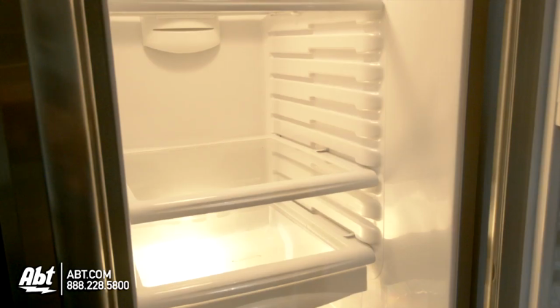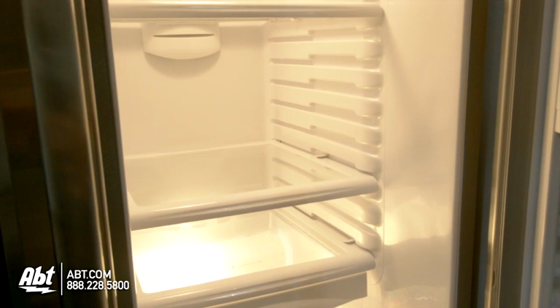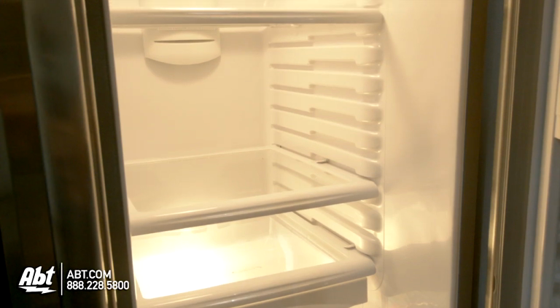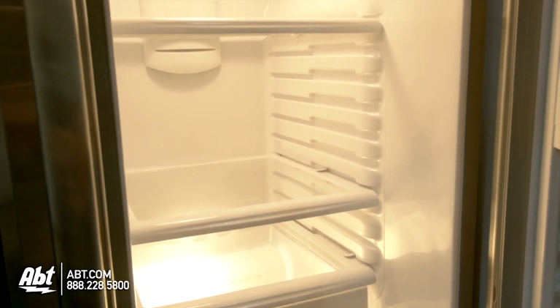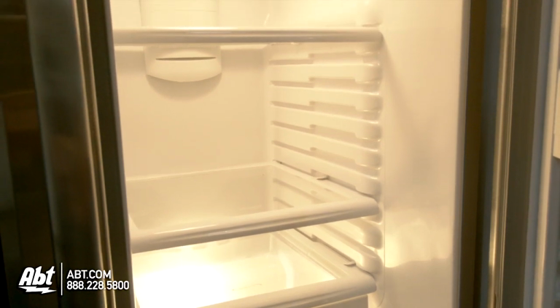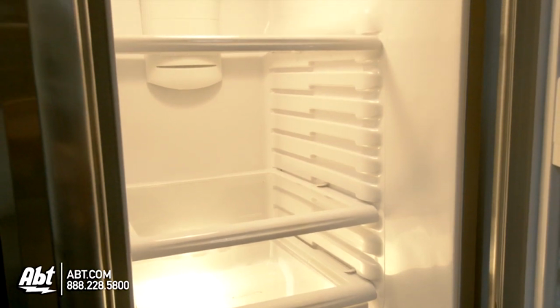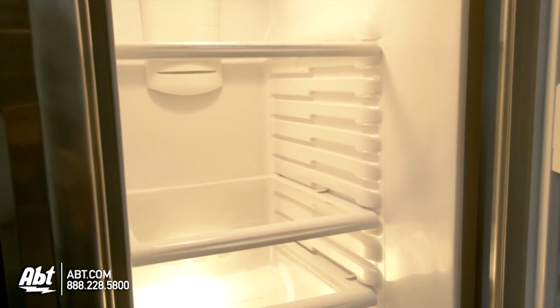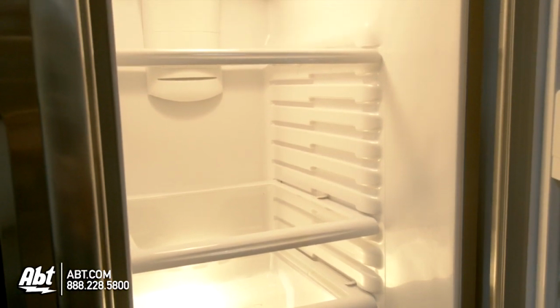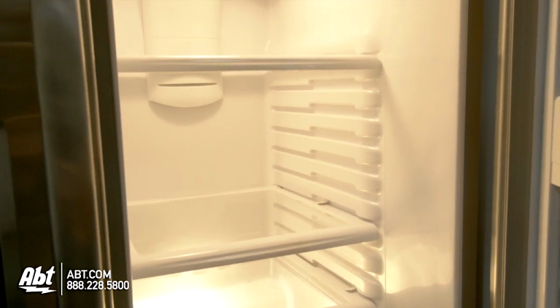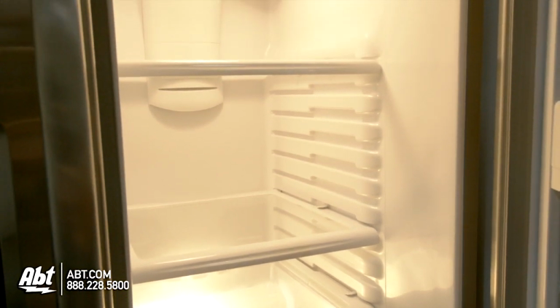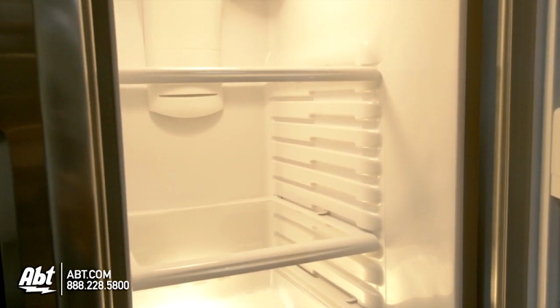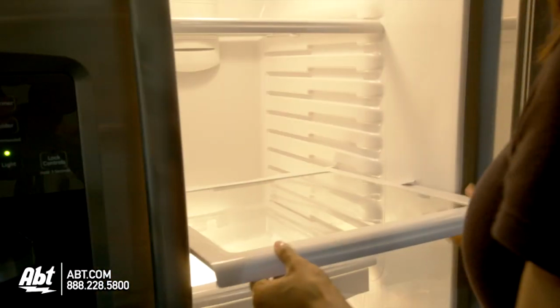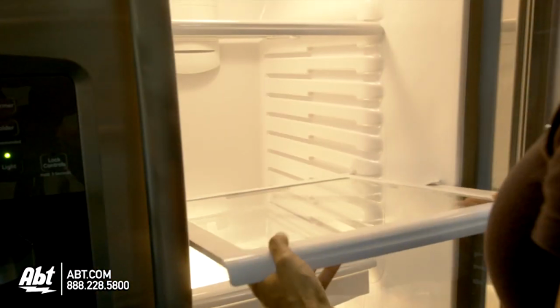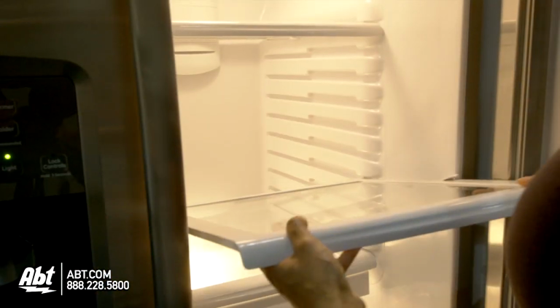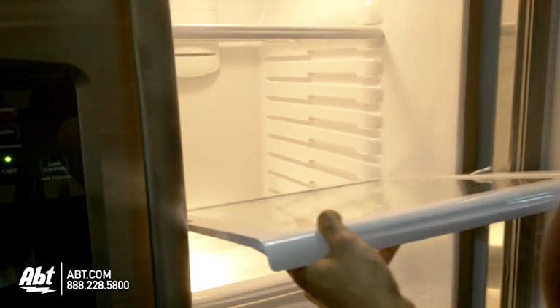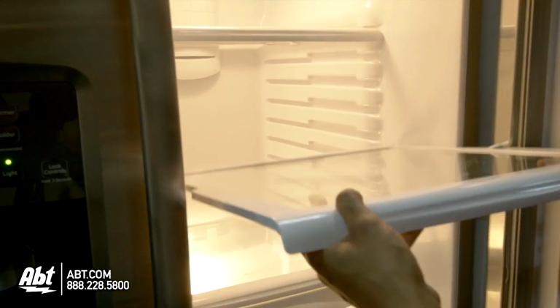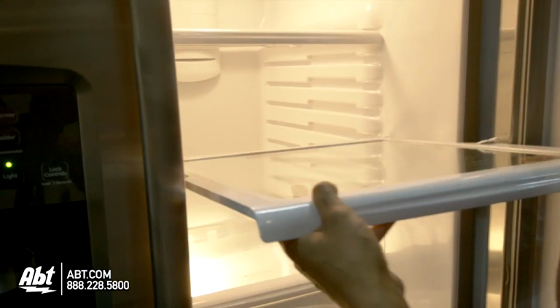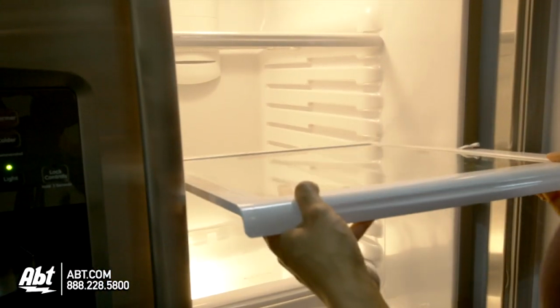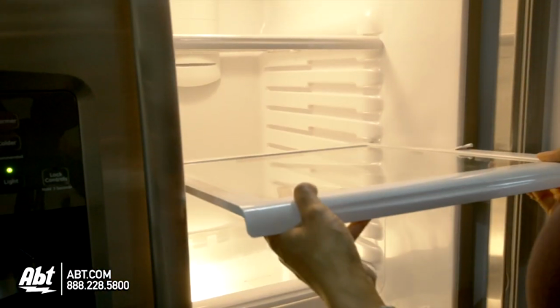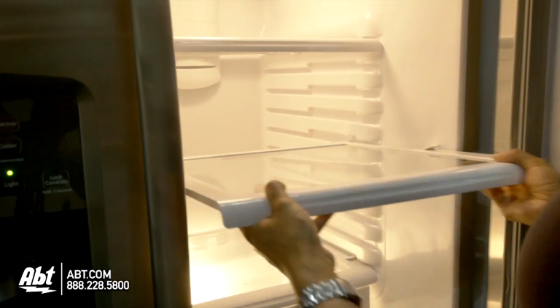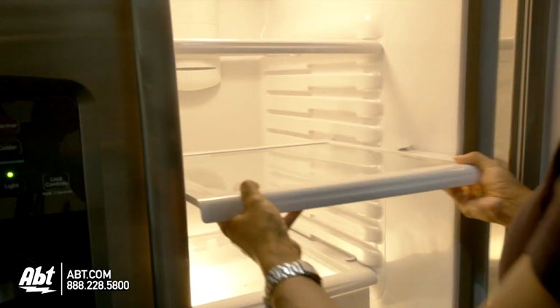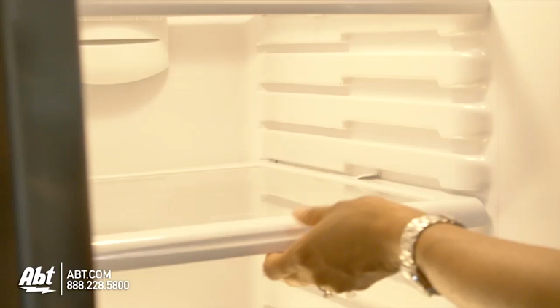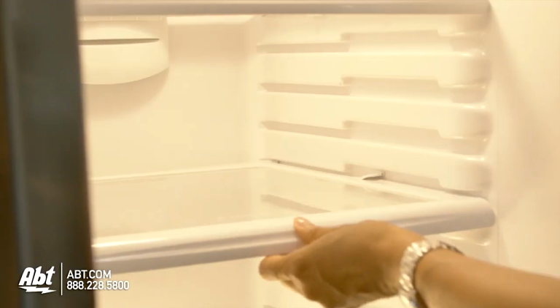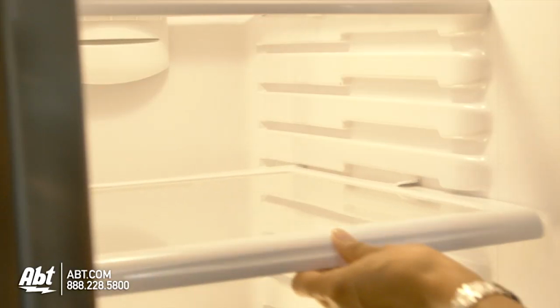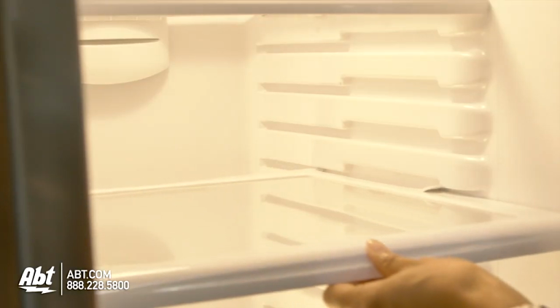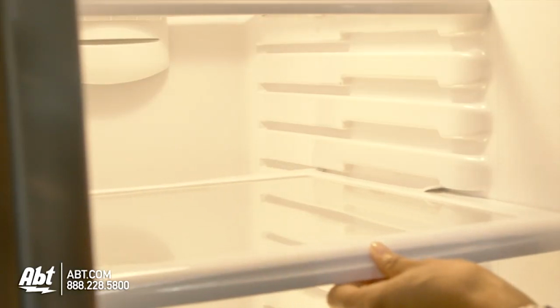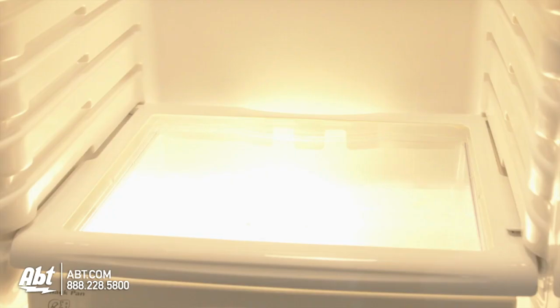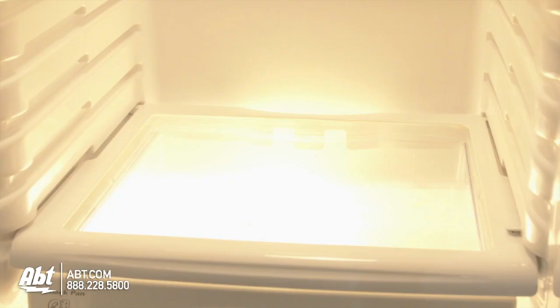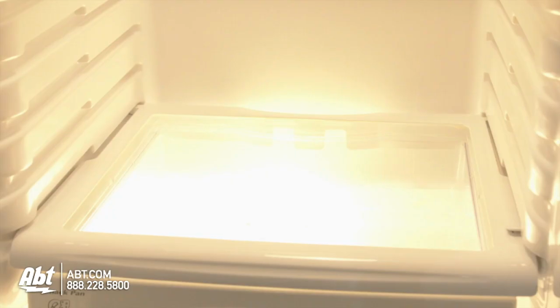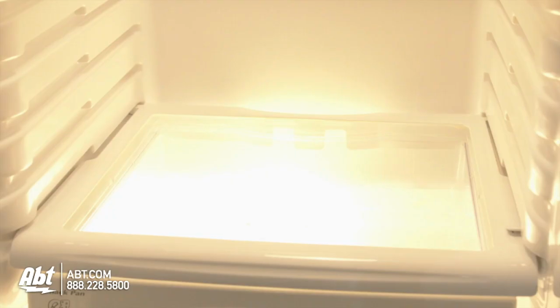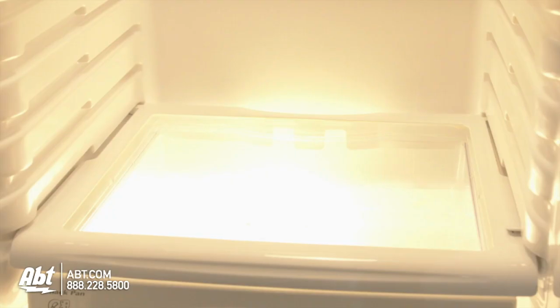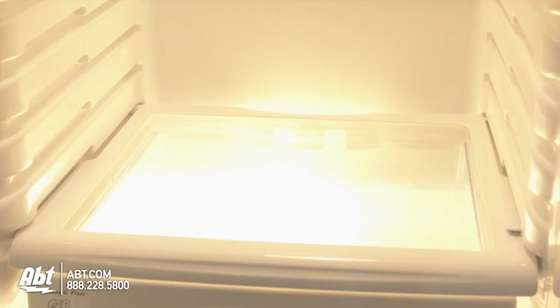Inside are four glass shelves: three are spill-proof and fully adjustable, two glide forward, and one is stationary.